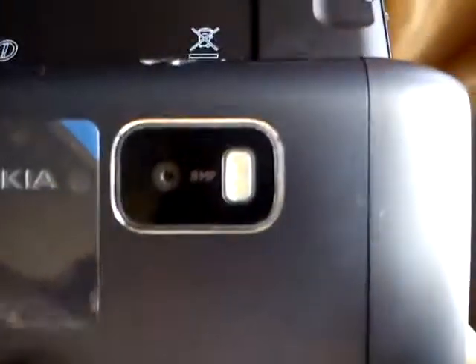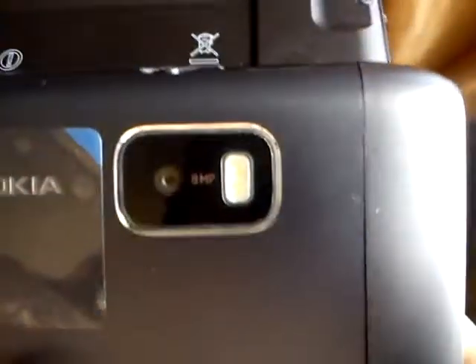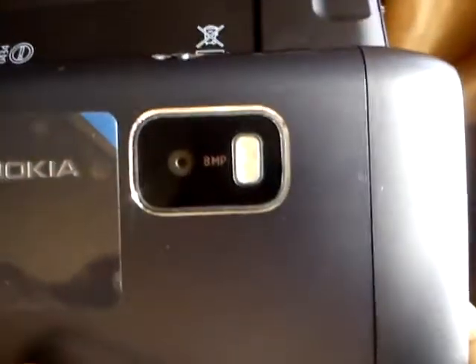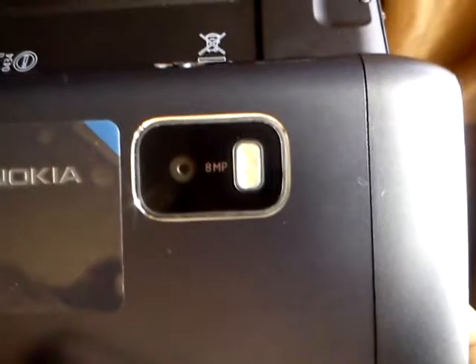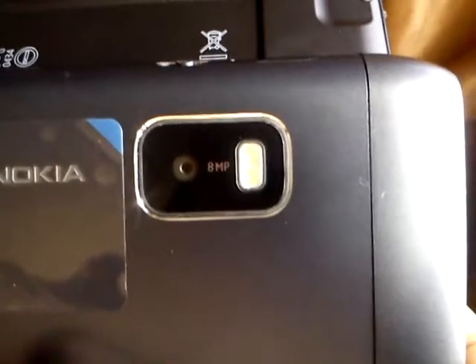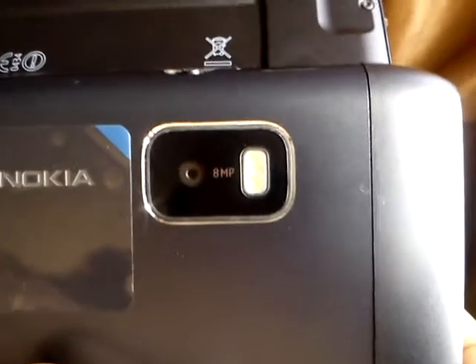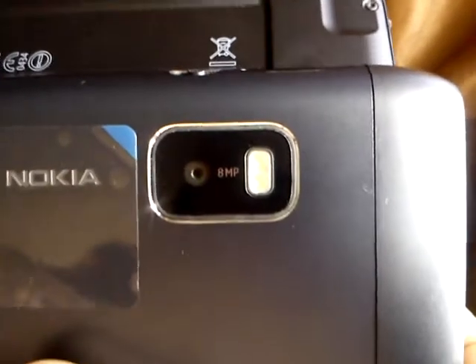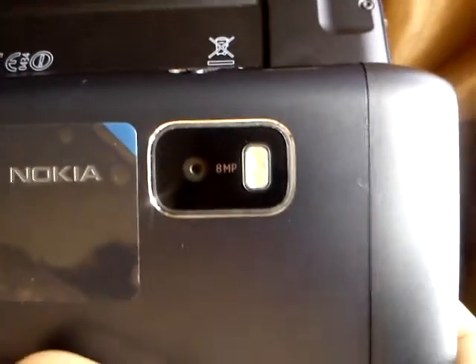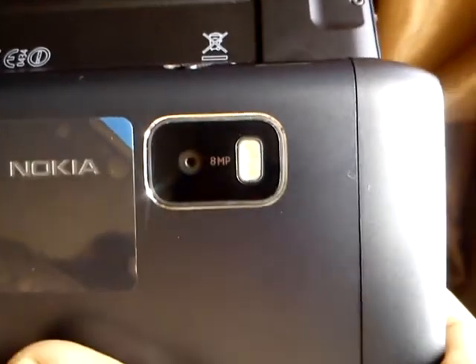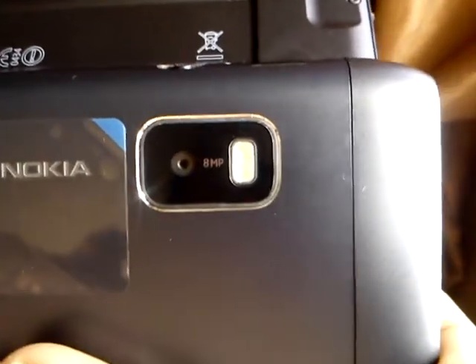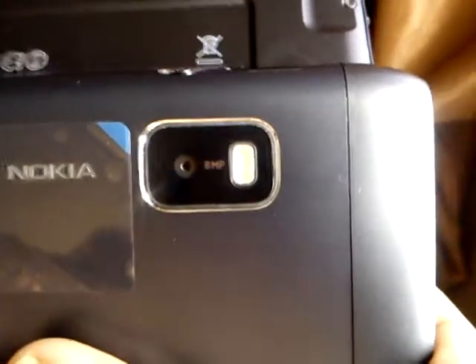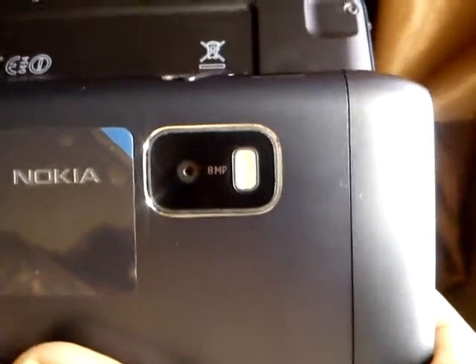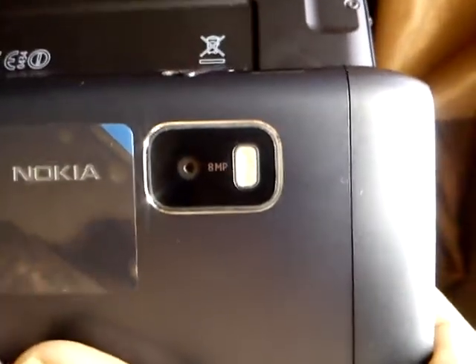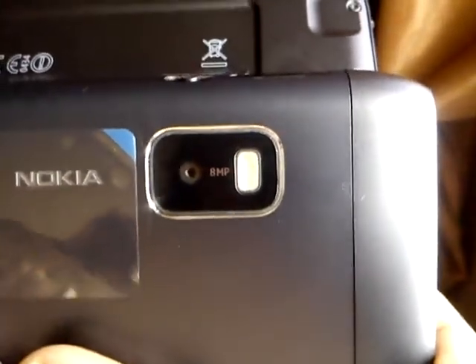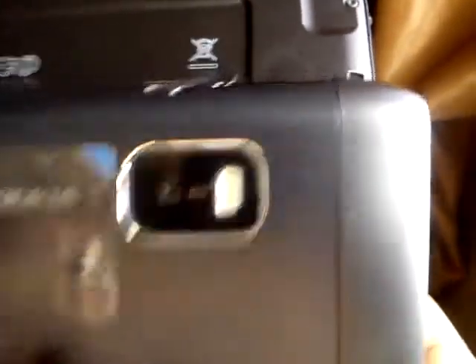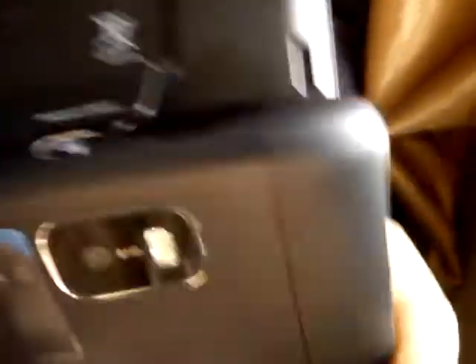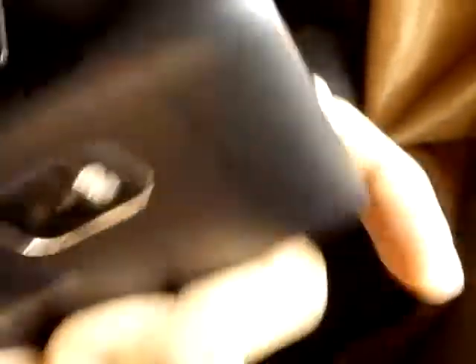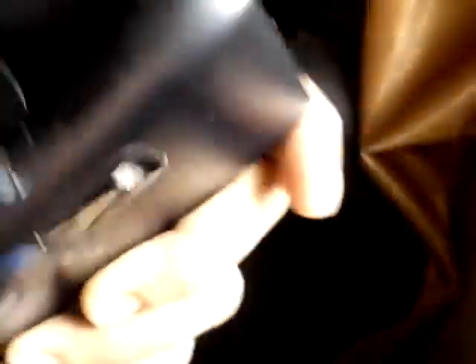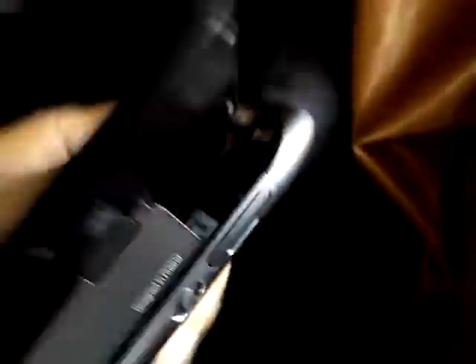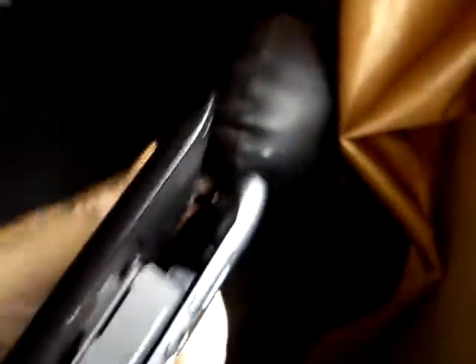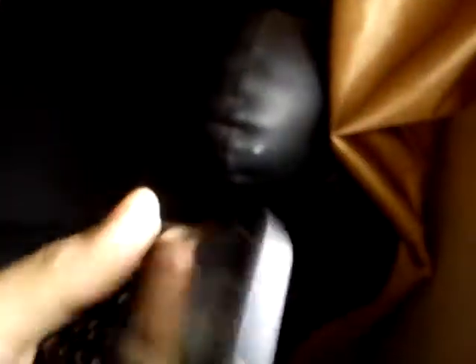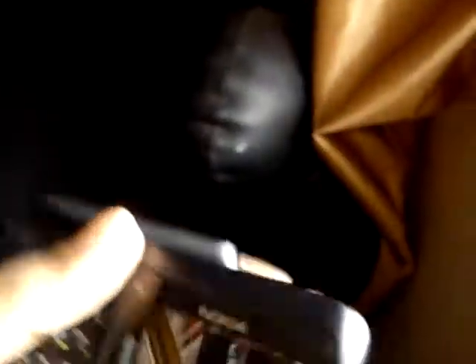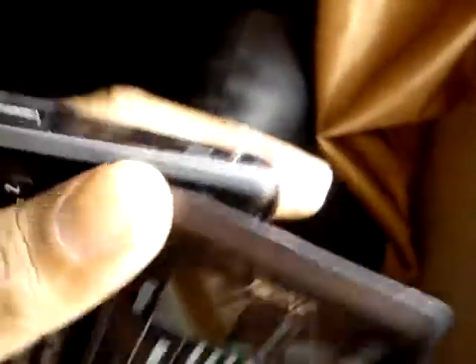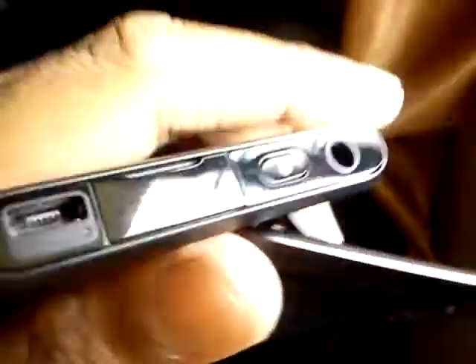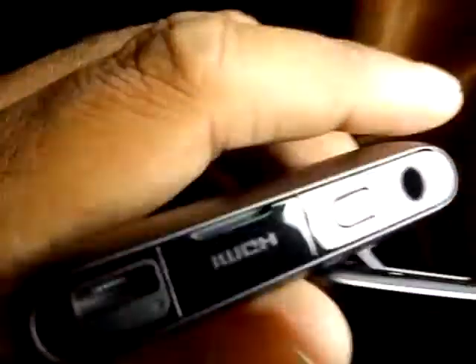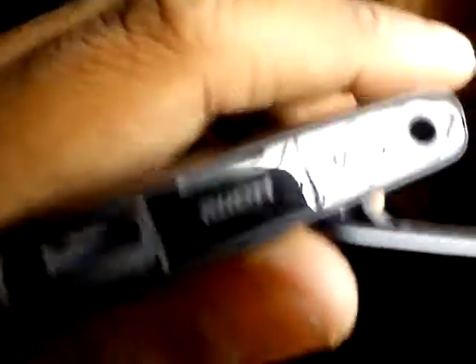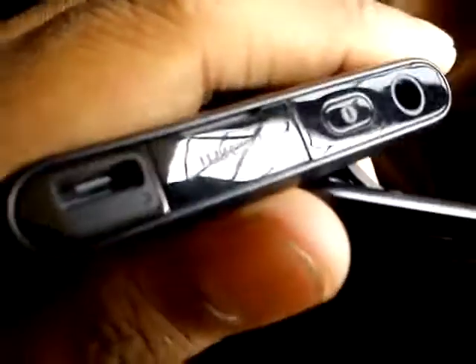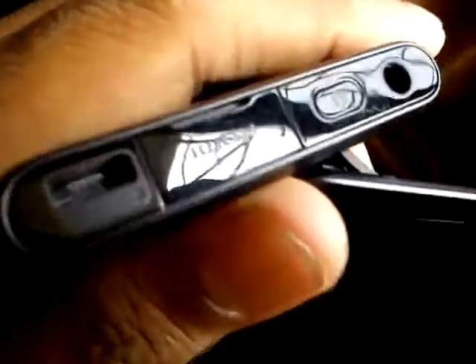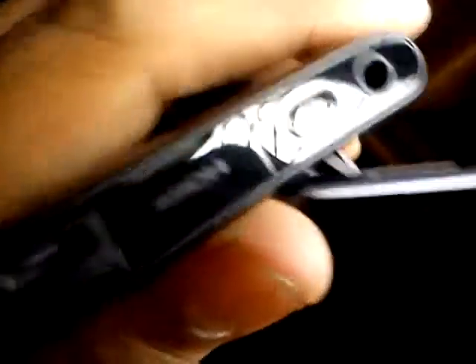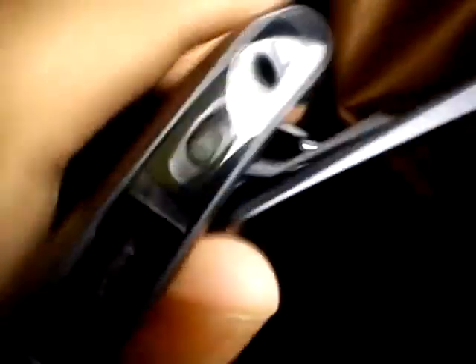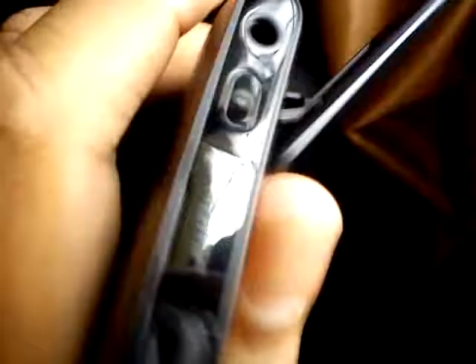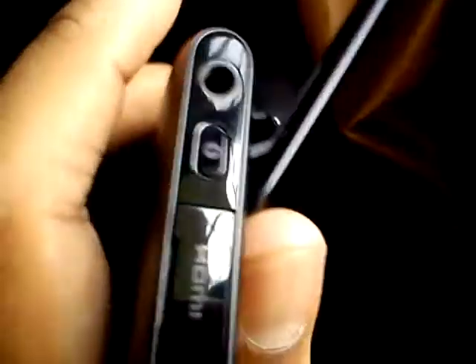We are getting the phone in India, not from Finland currently. It's got an HDMI port.